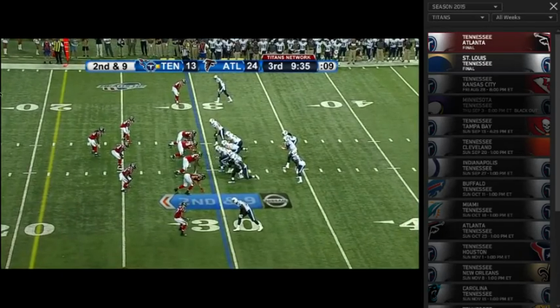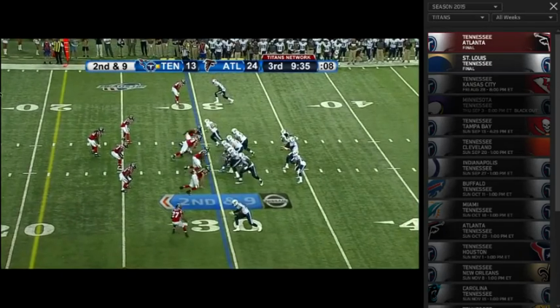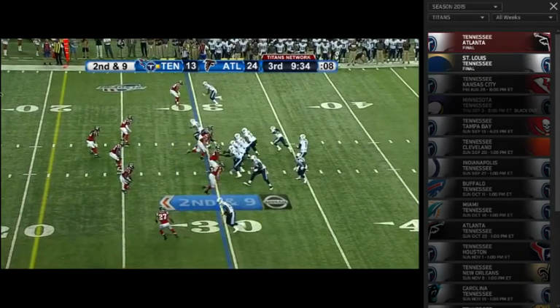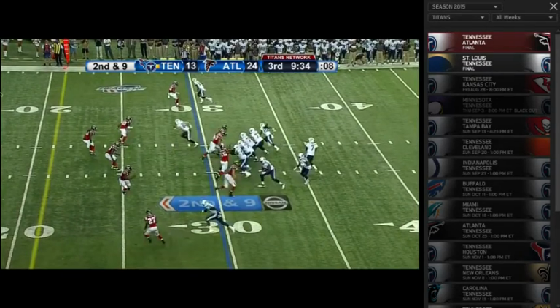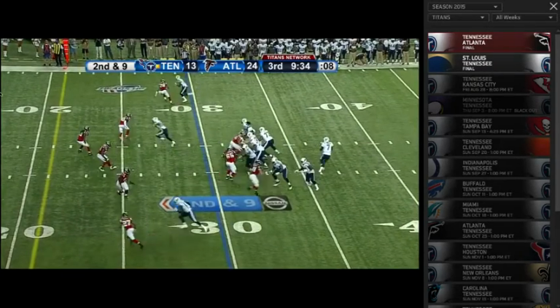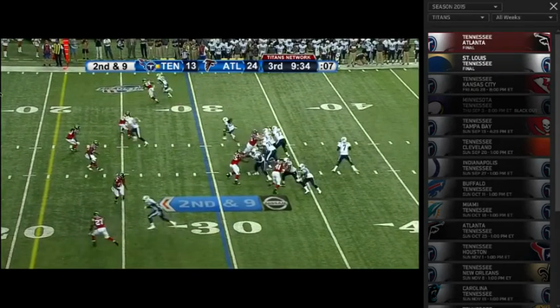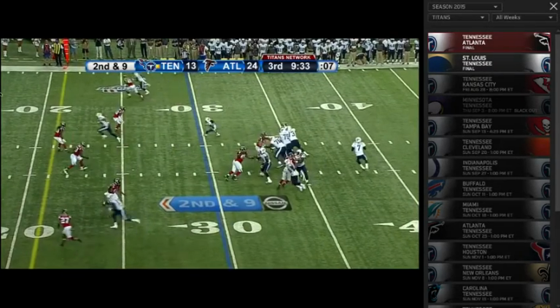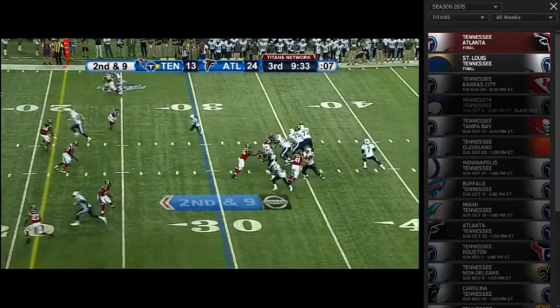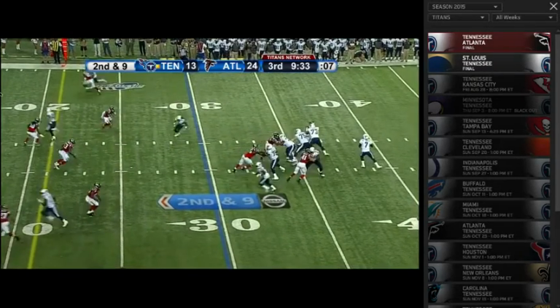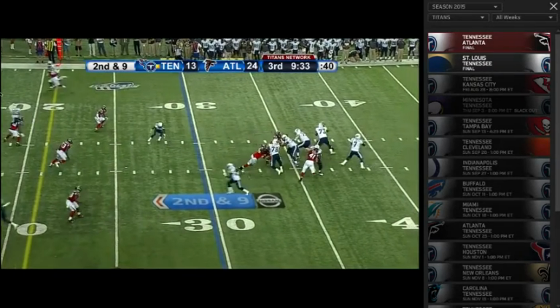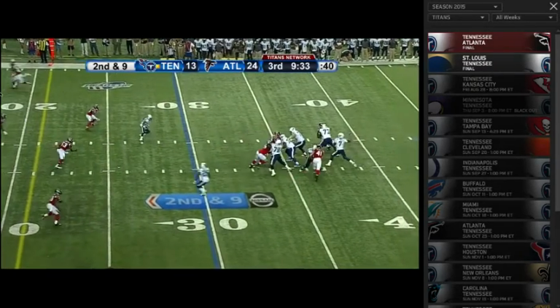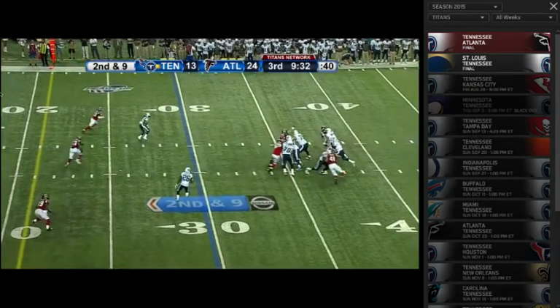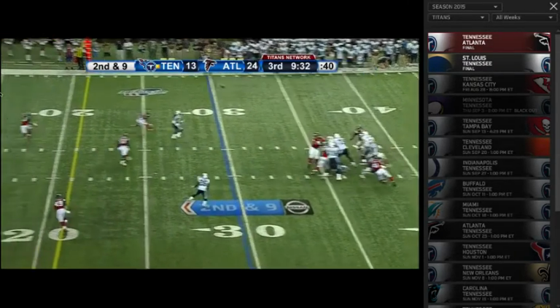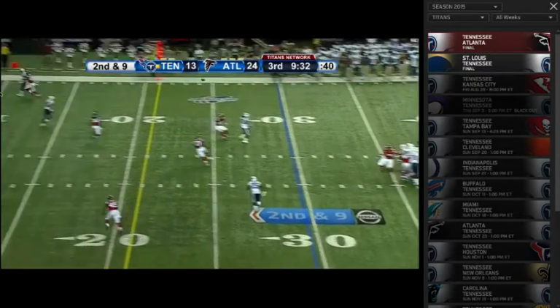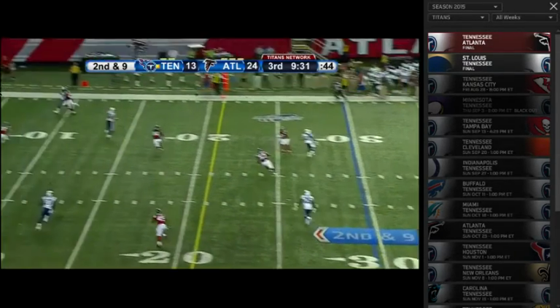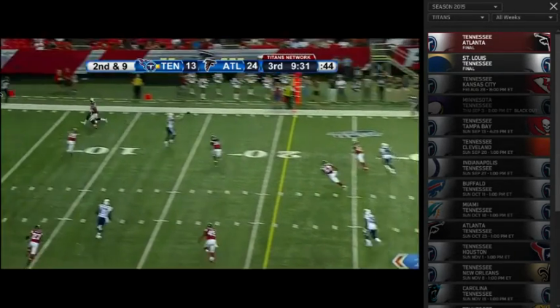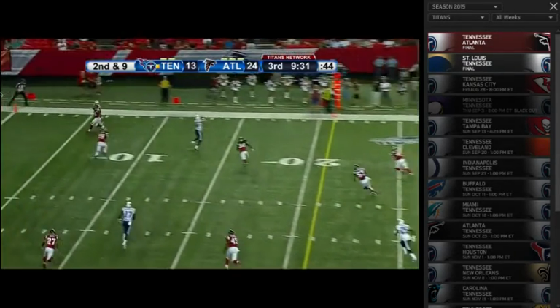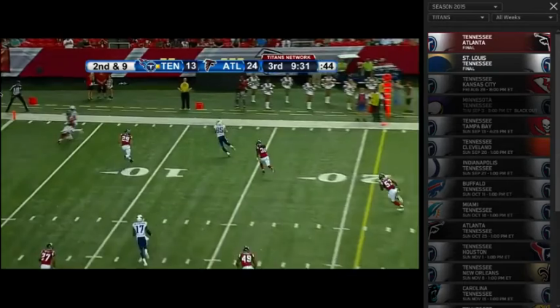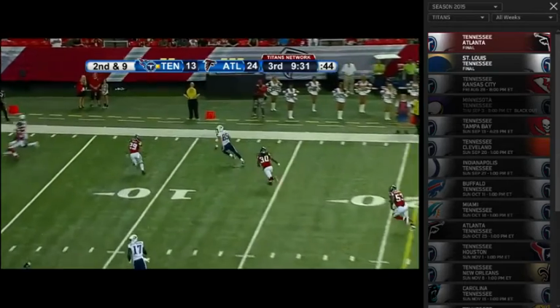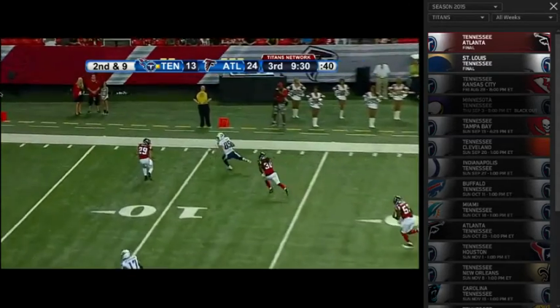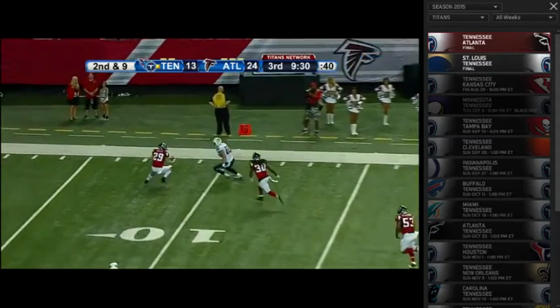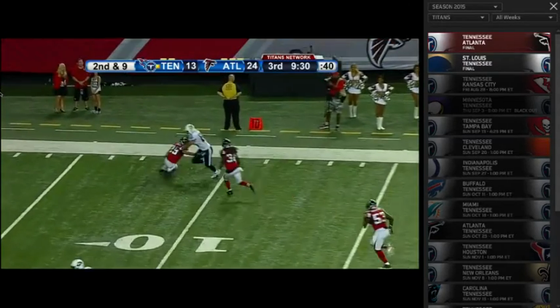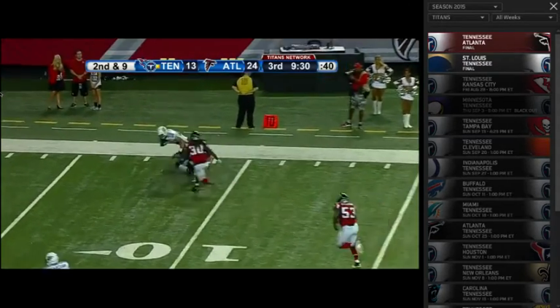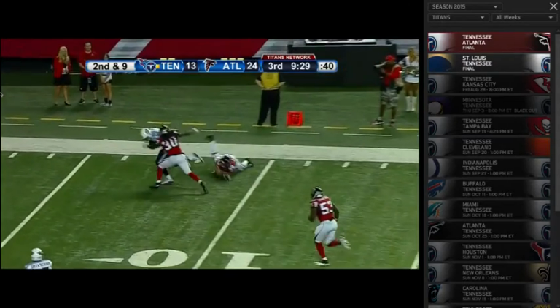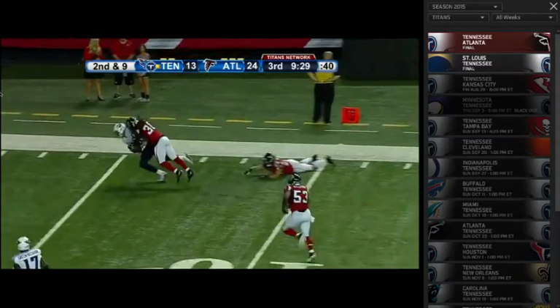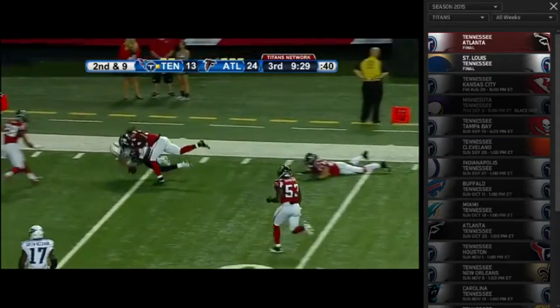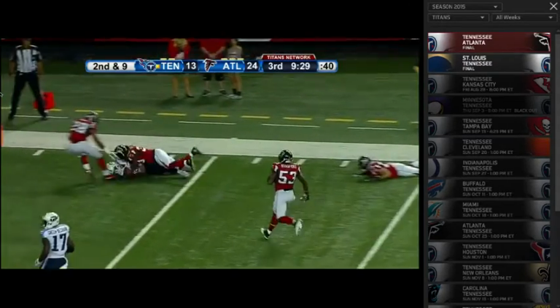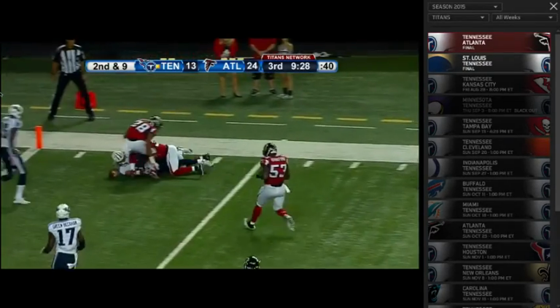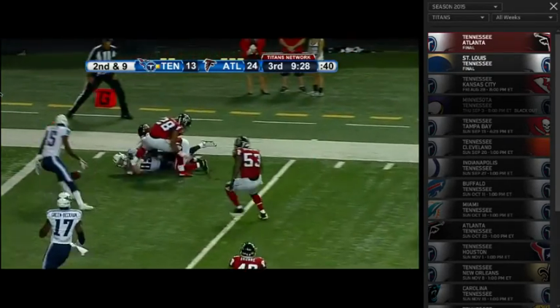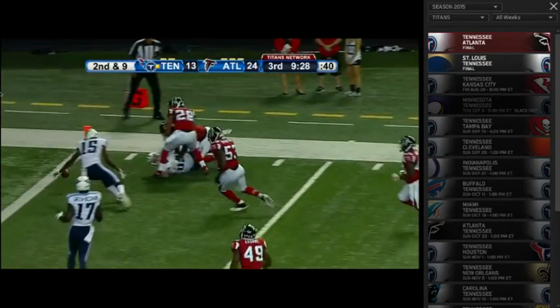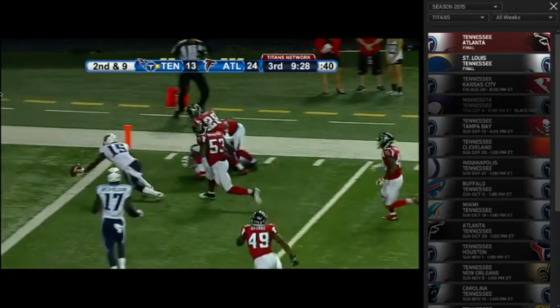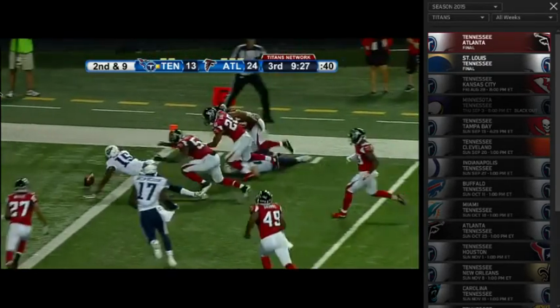So we have a flood concept — watch Mettenberger step up in the pocket and throw a strike, accurate as hell.